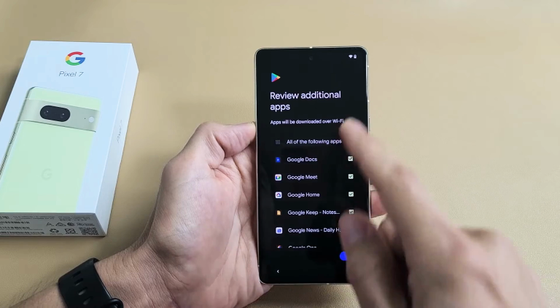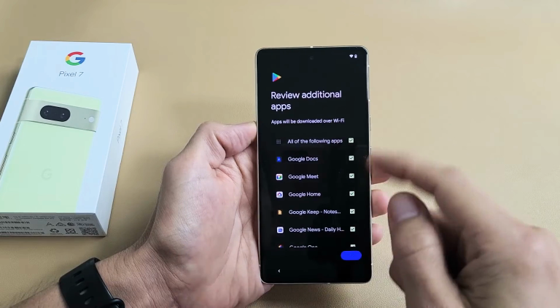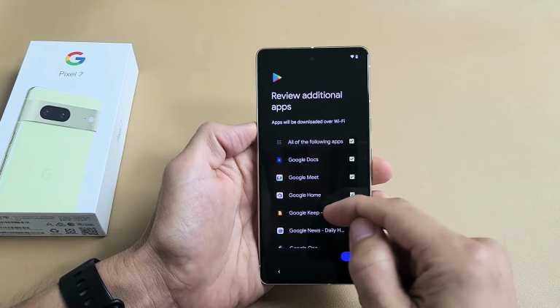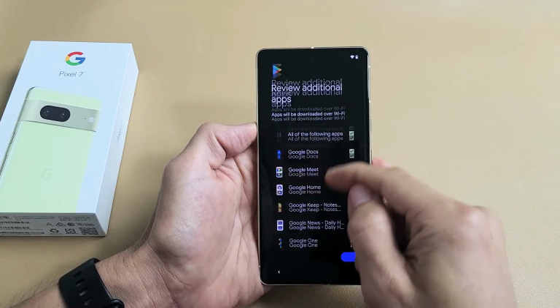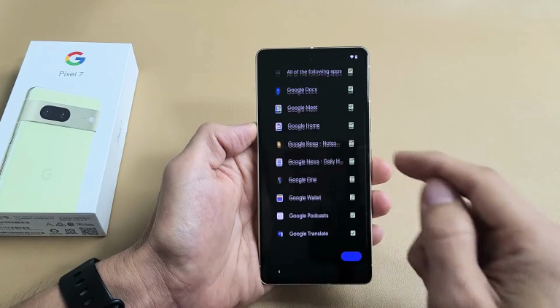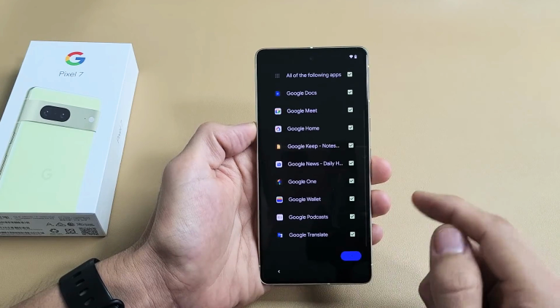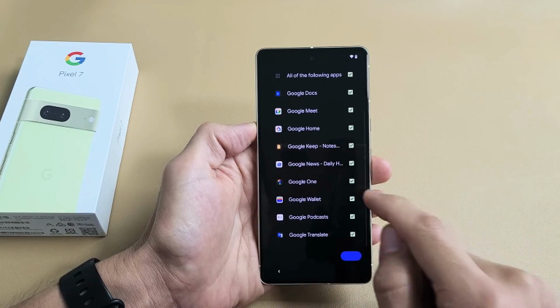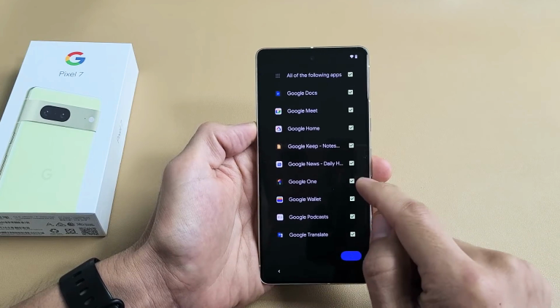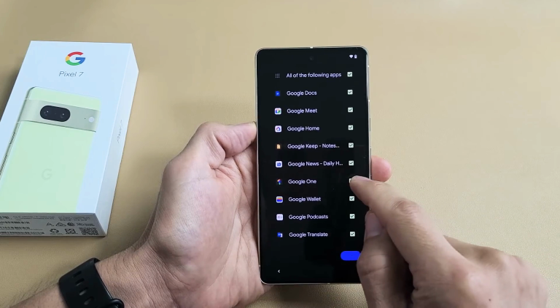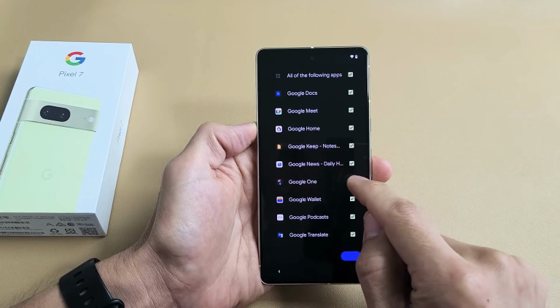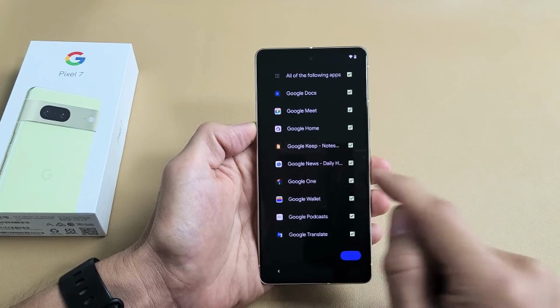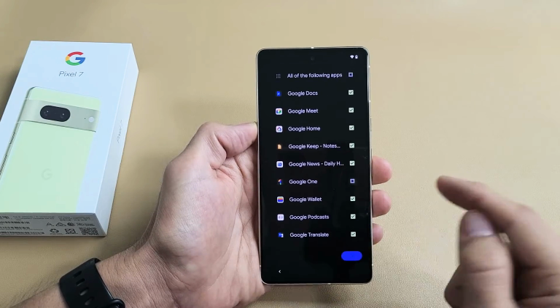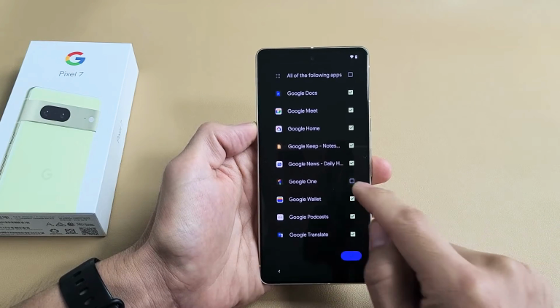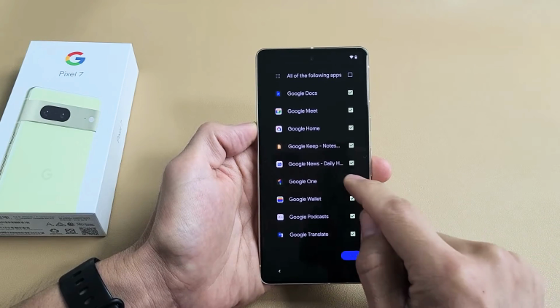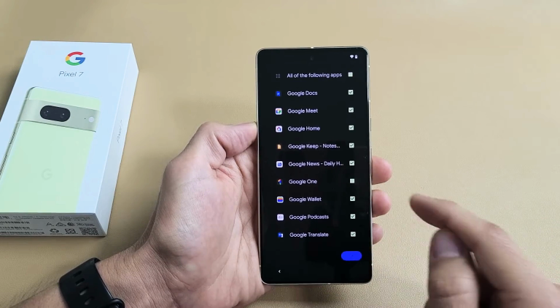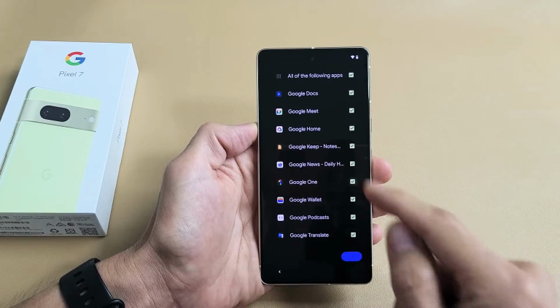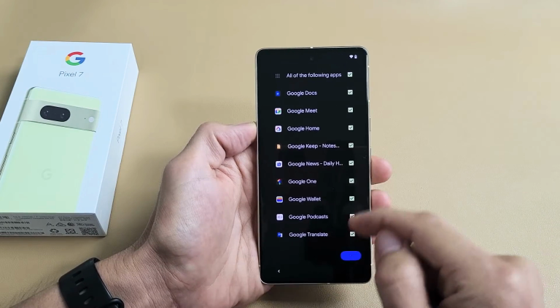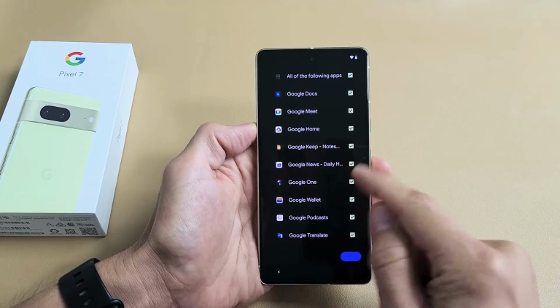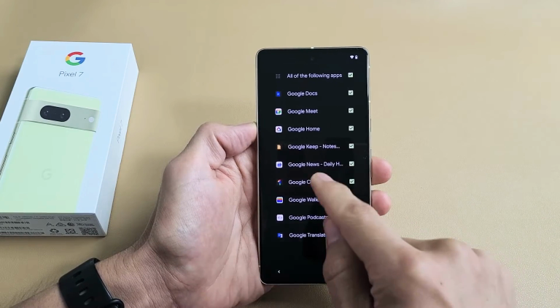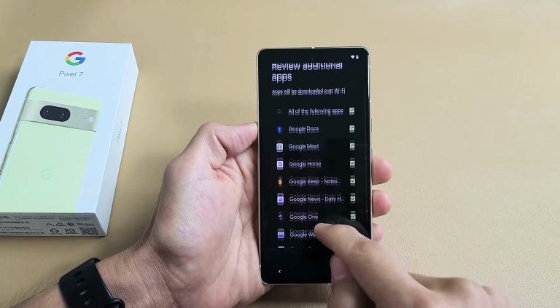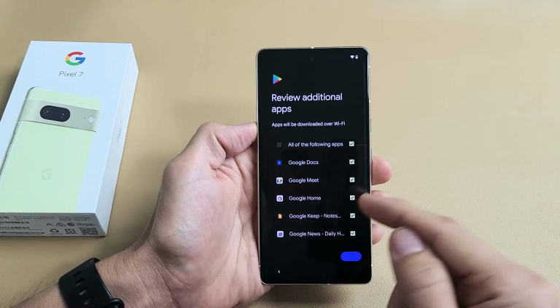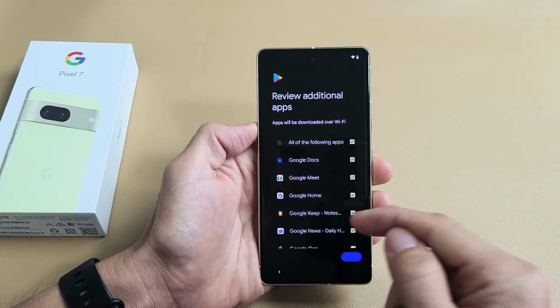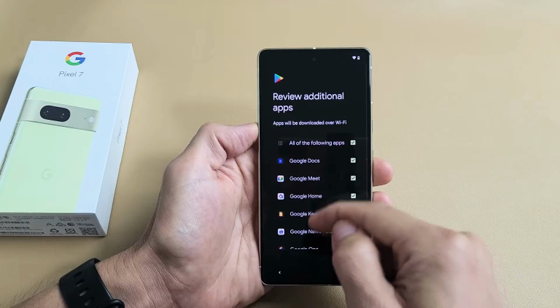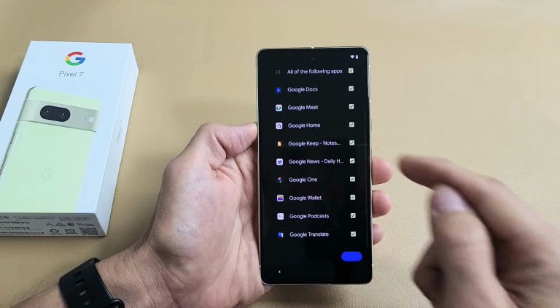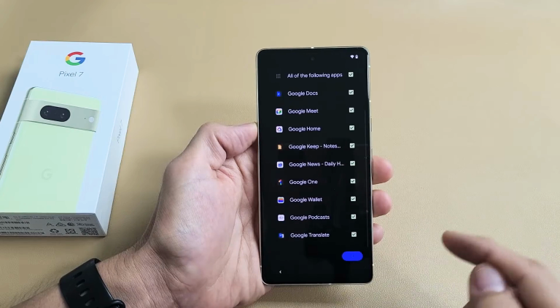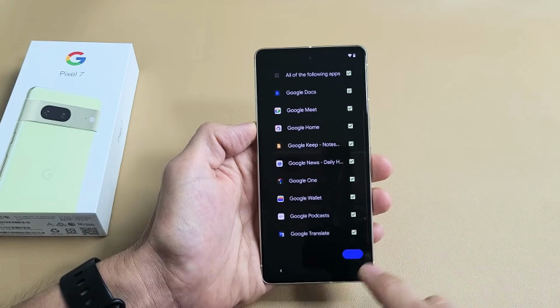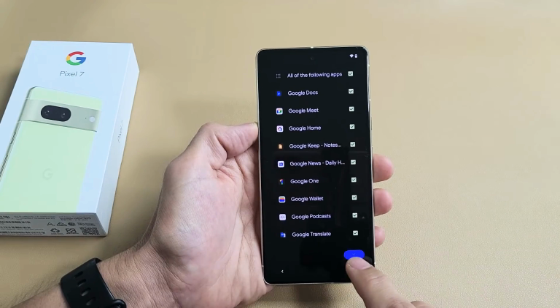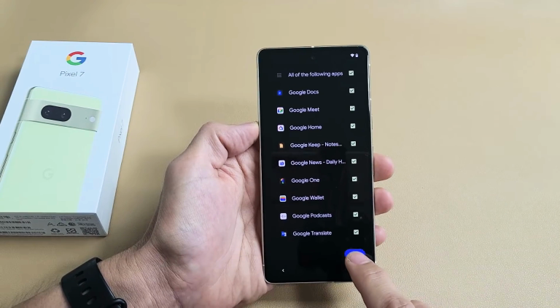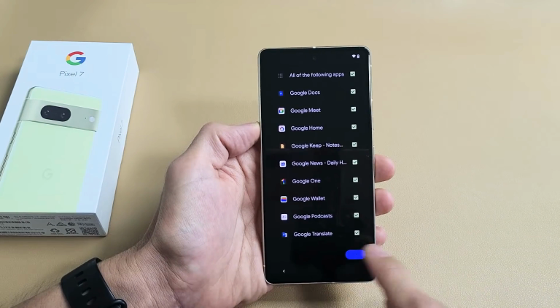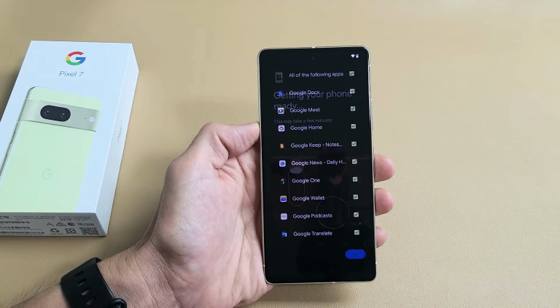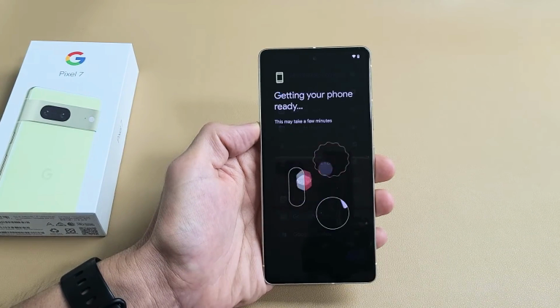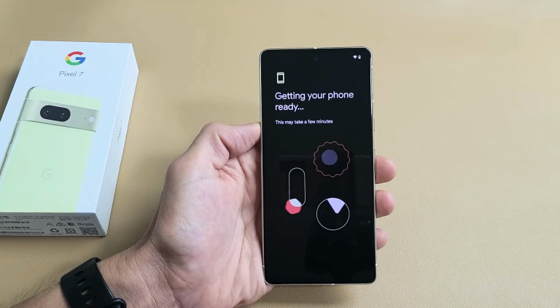Review additional apps. You can go ahead and uncheck whichever ones you don't want. I actually want all of these, so I'm going to tap on OK.